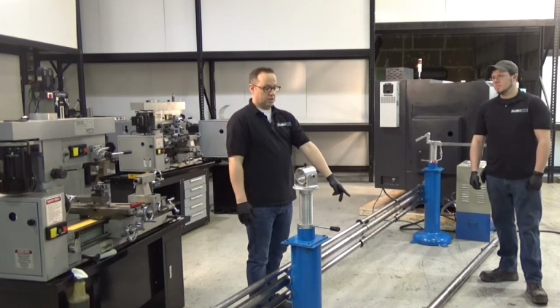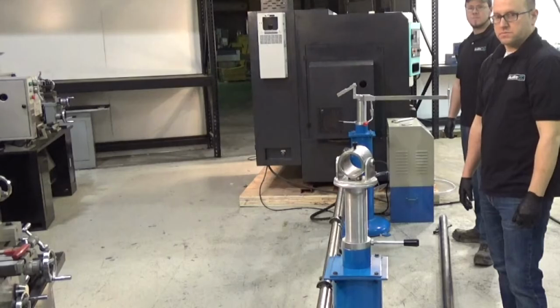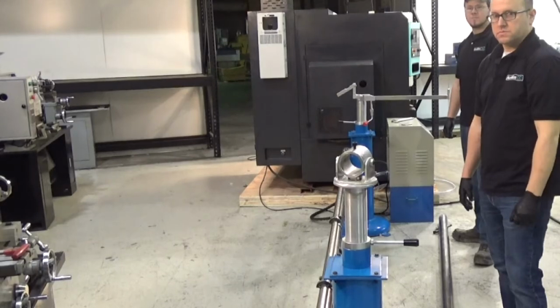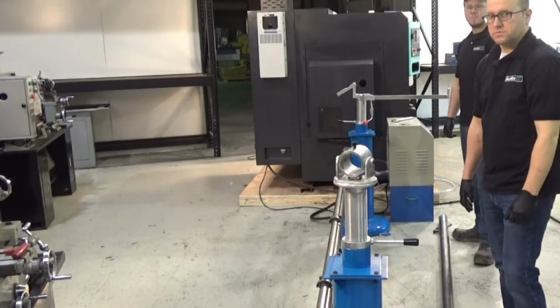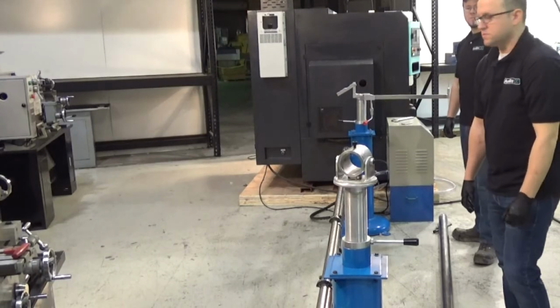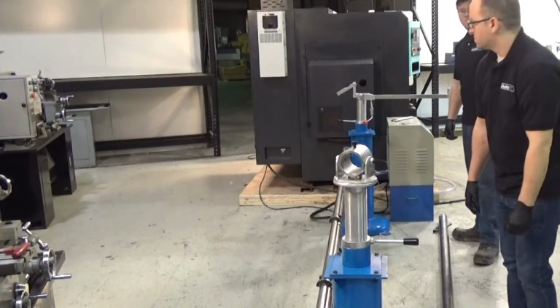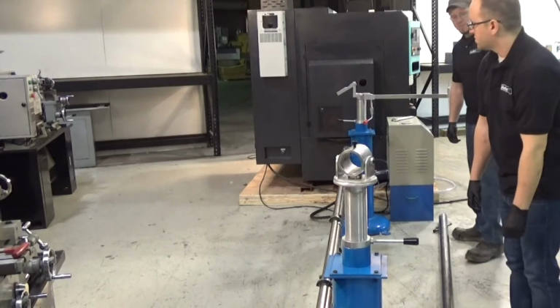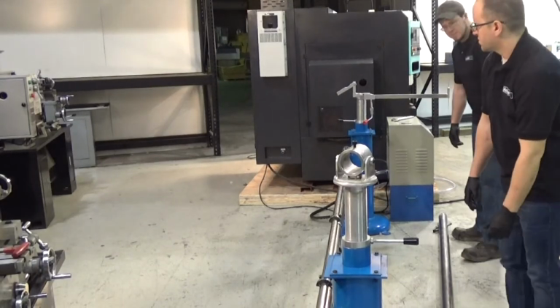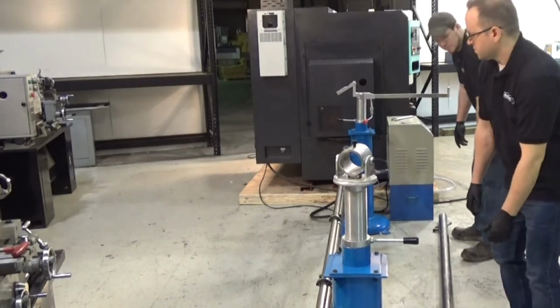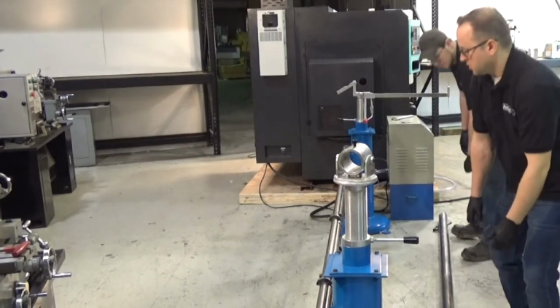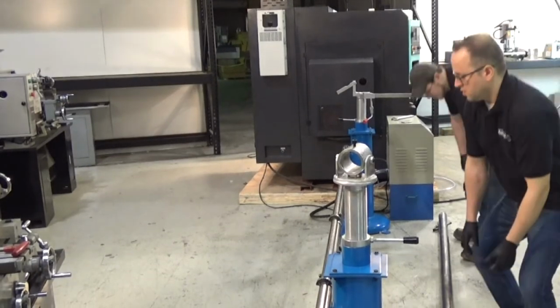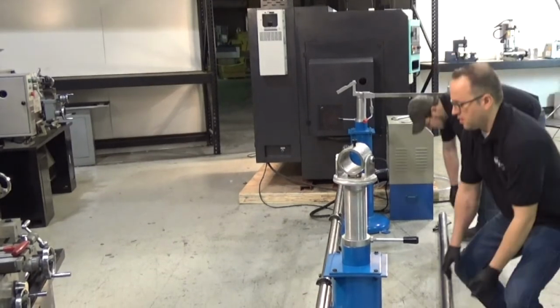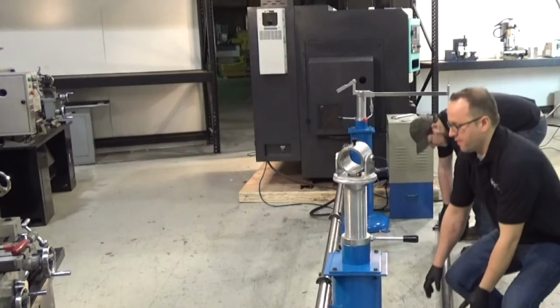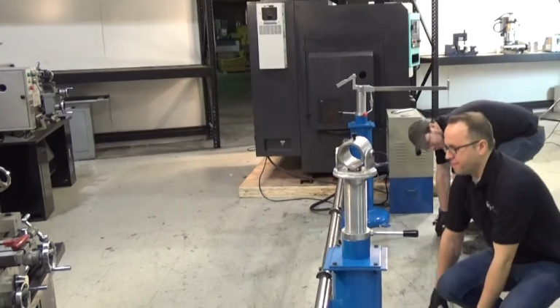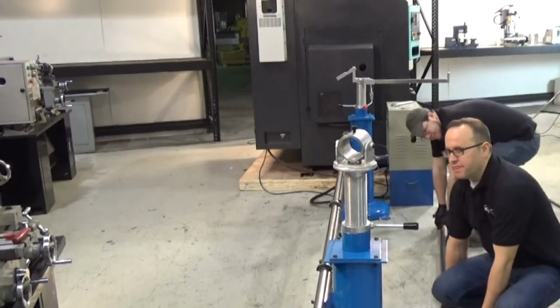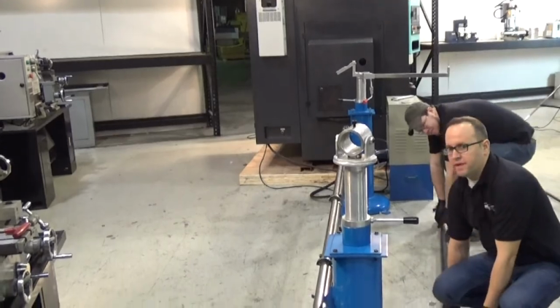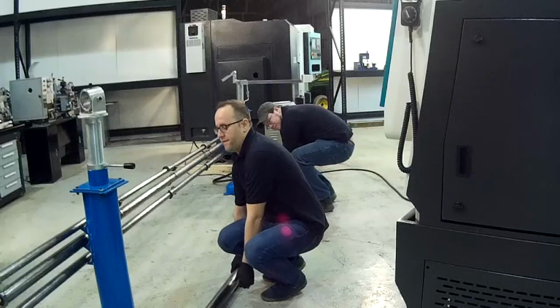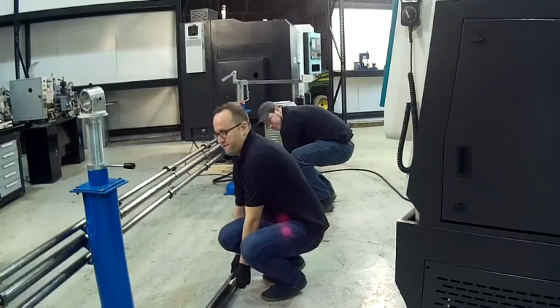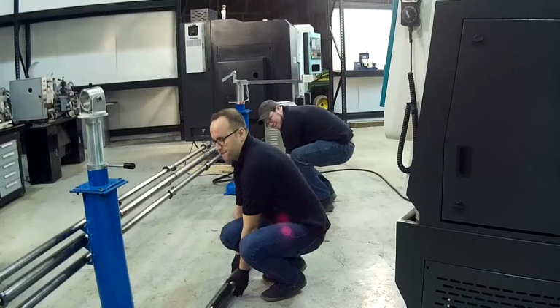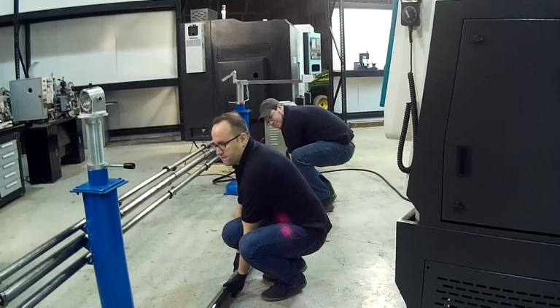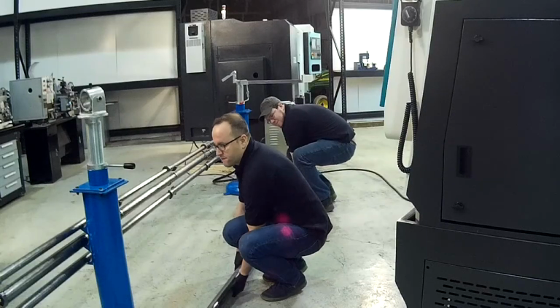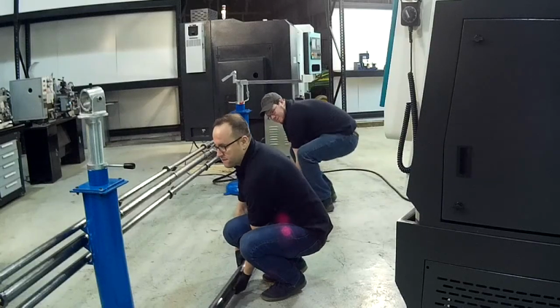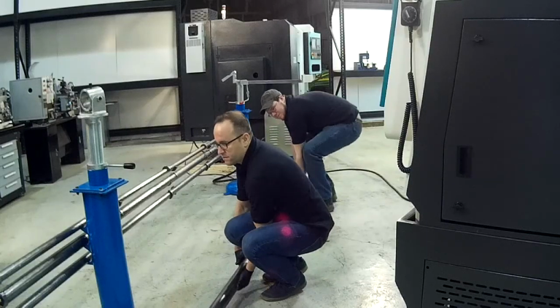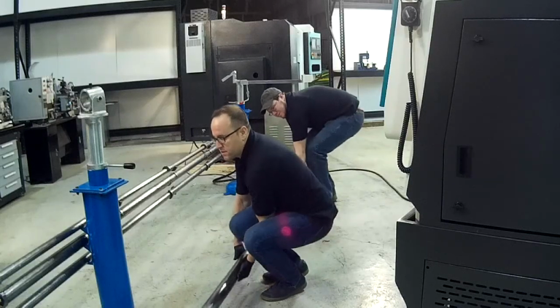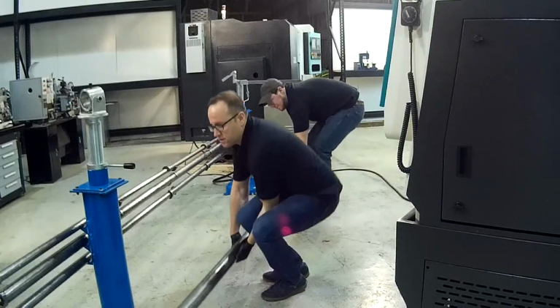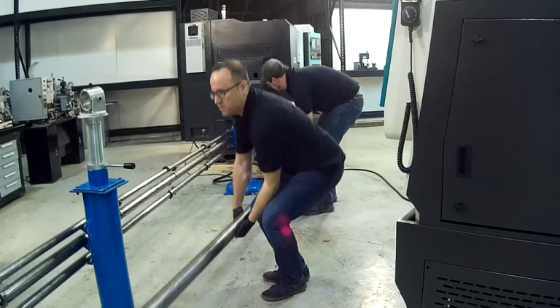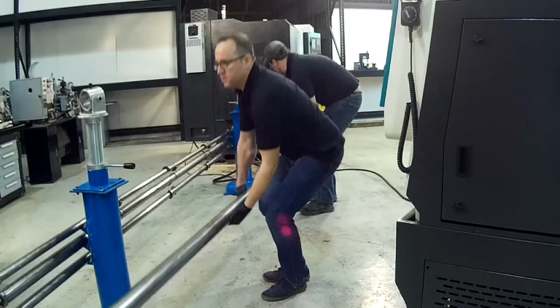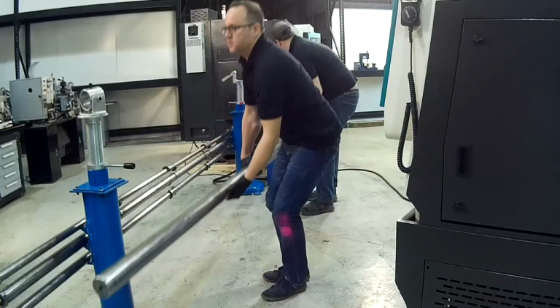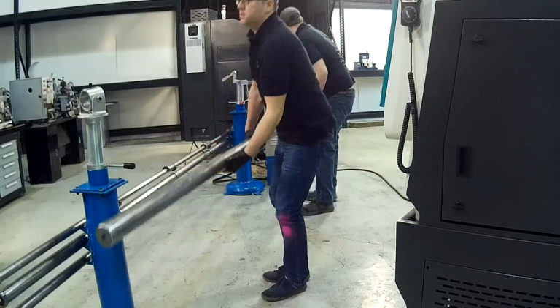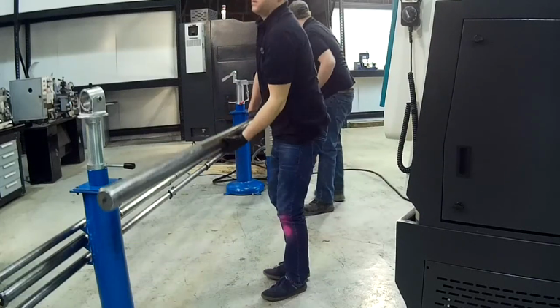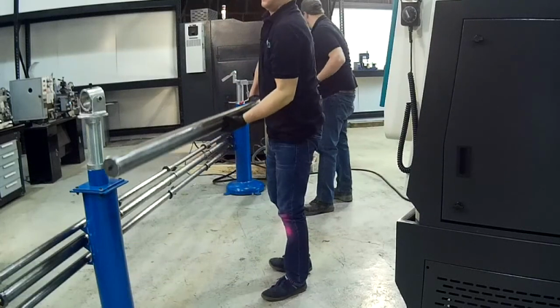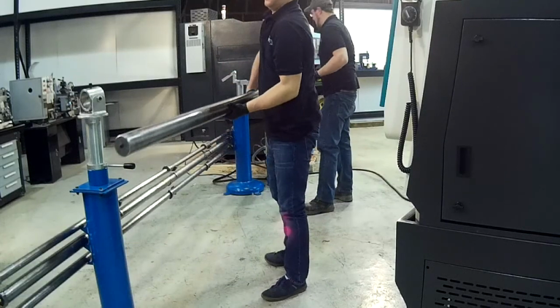The next step is going to be to put the spindle liner in the pedestals itself.